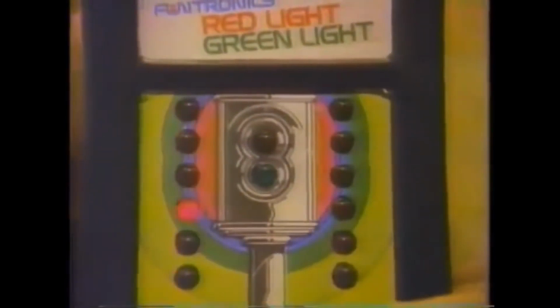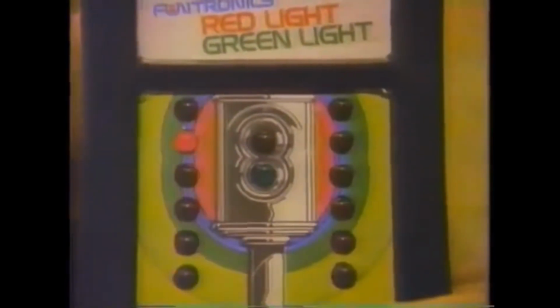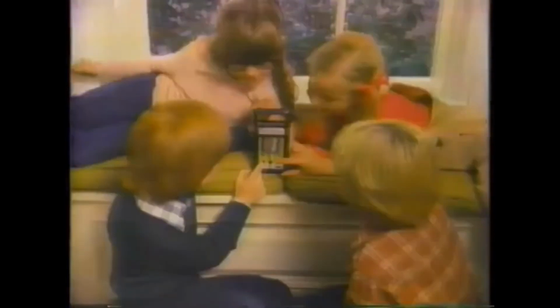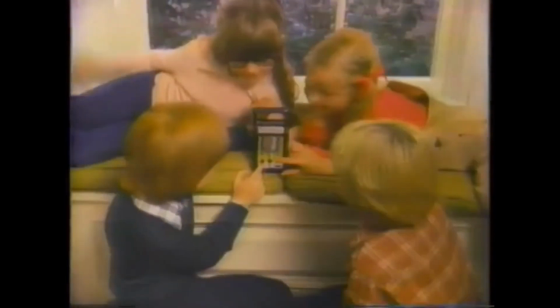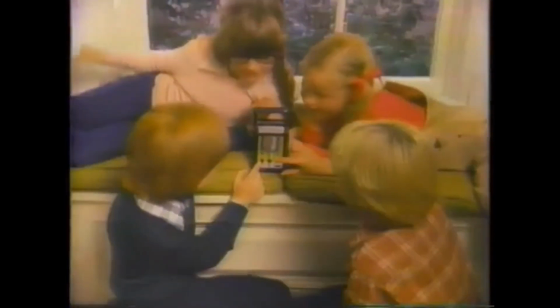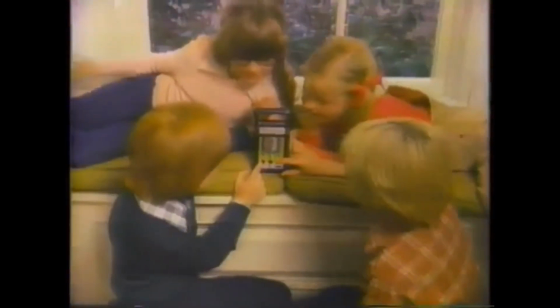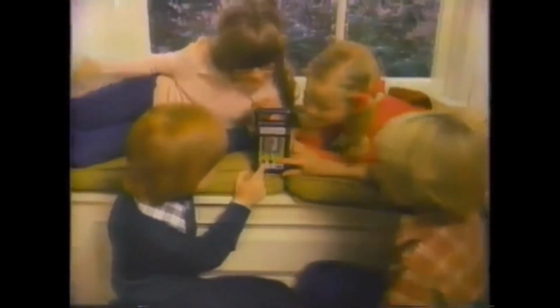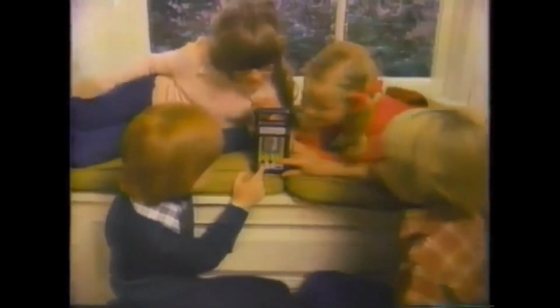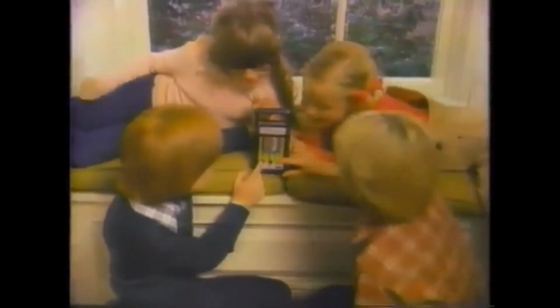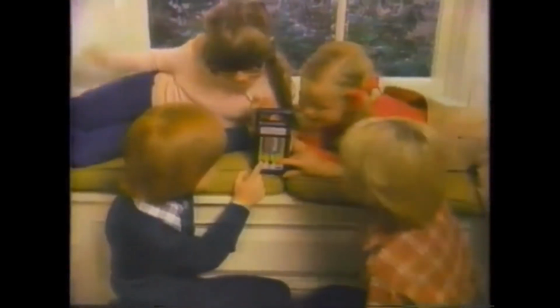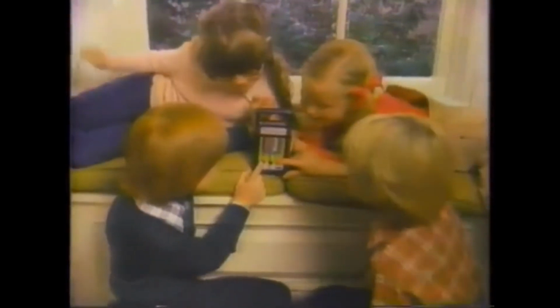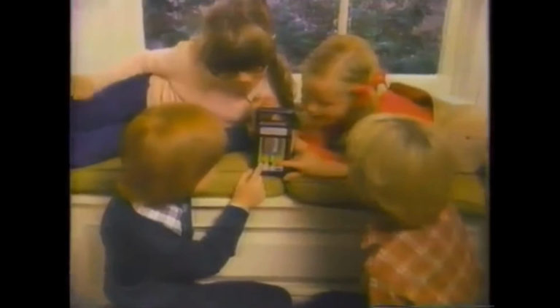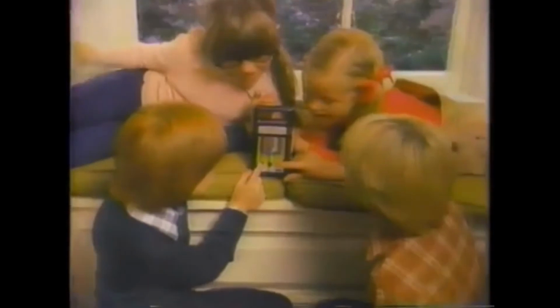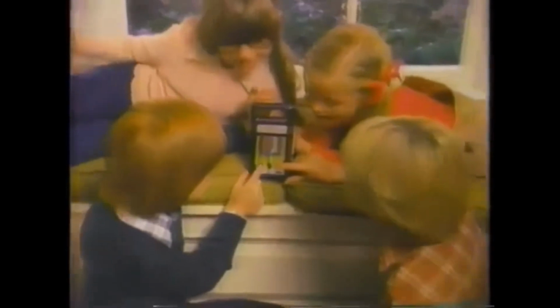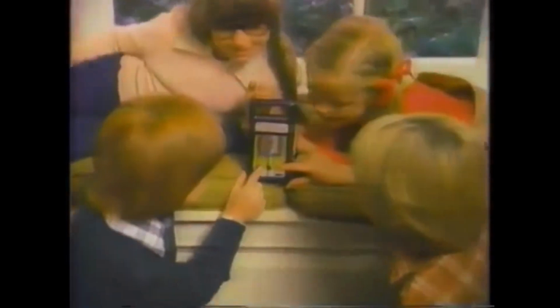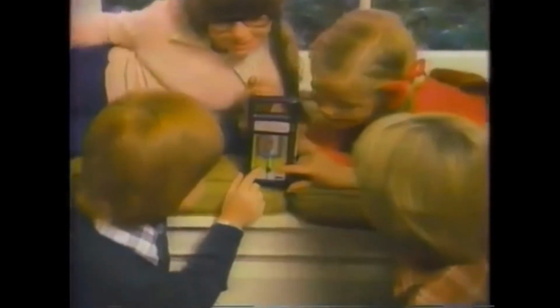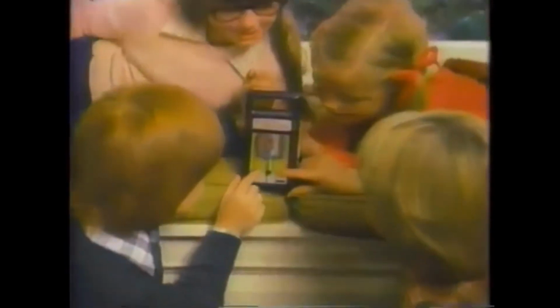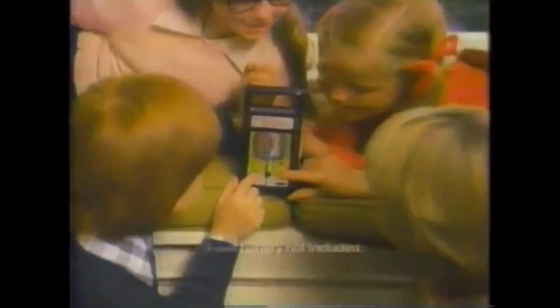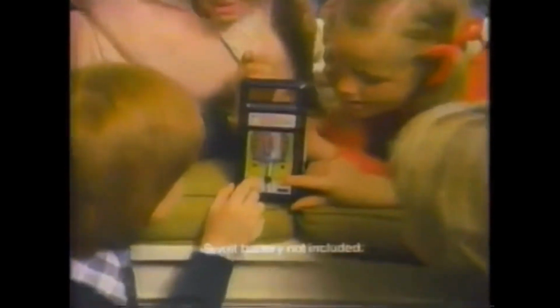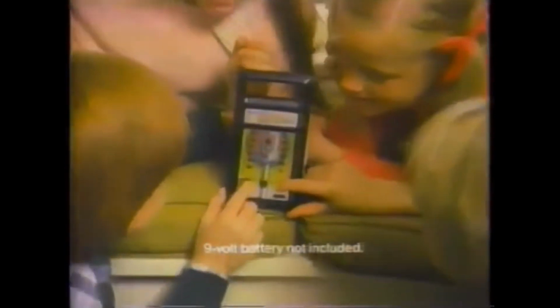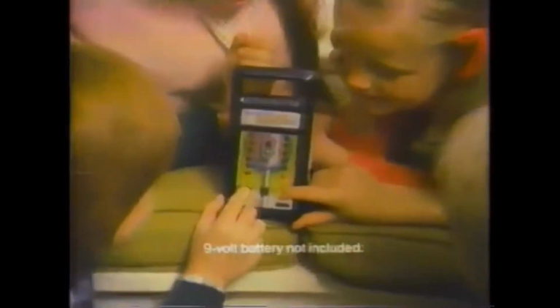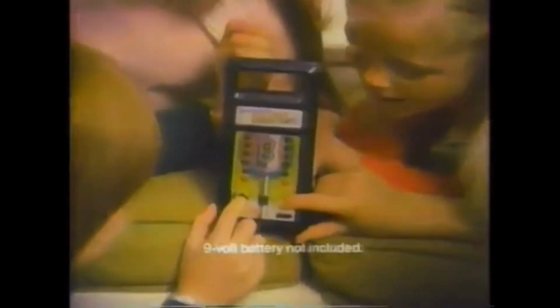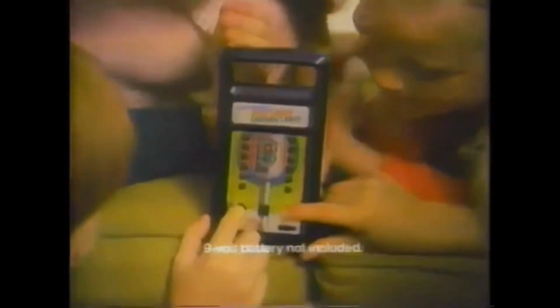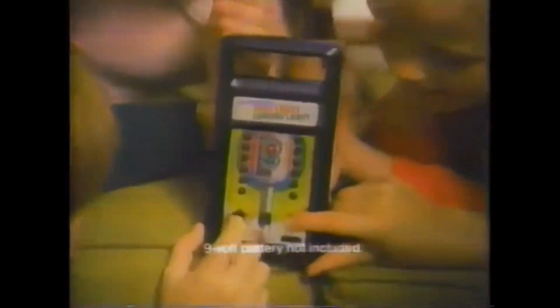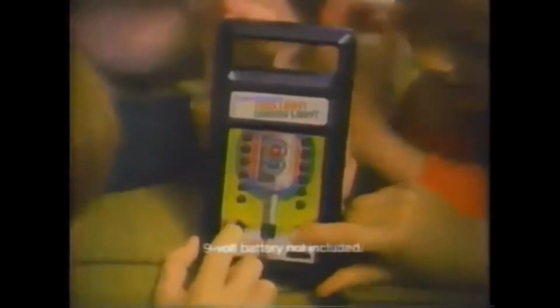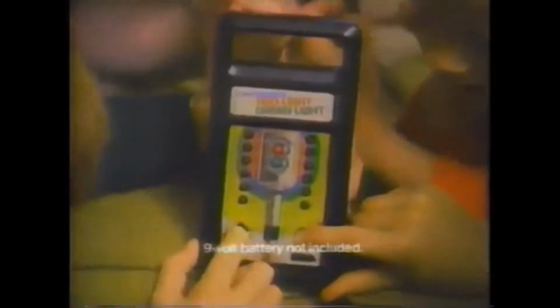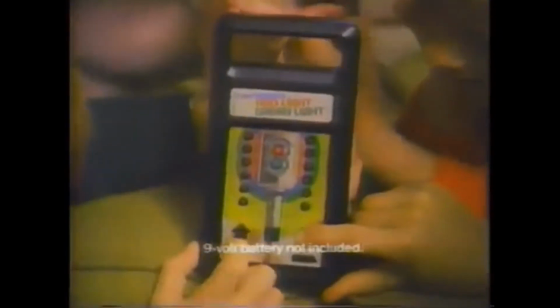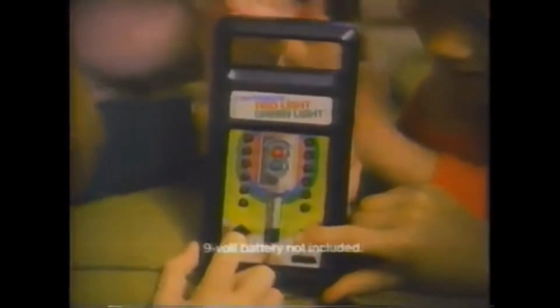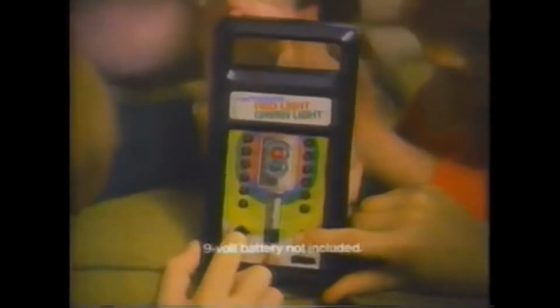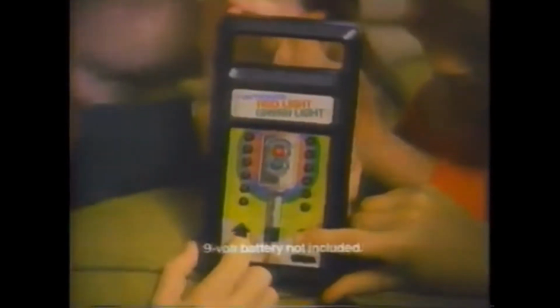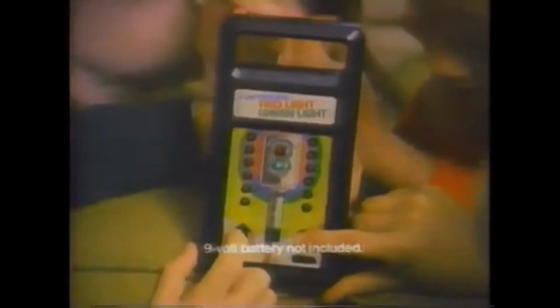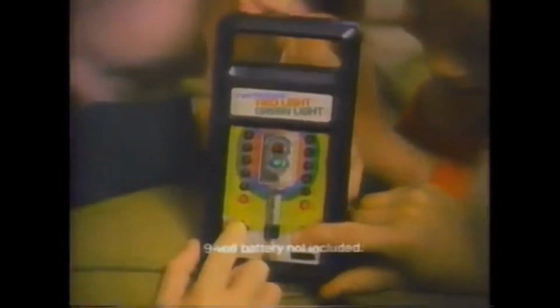Introducing an electronic game for kids: Funtronics Red Light Green Light from Mattel. 9-volt battery not included.